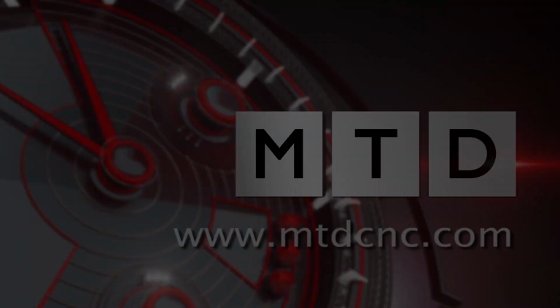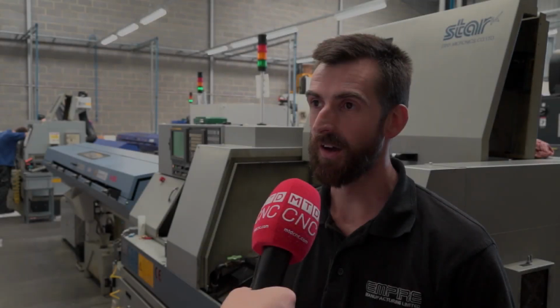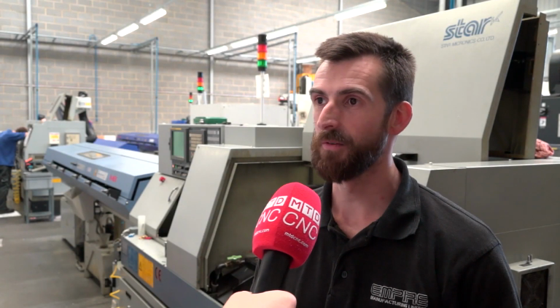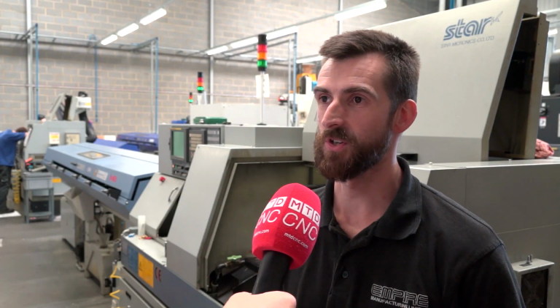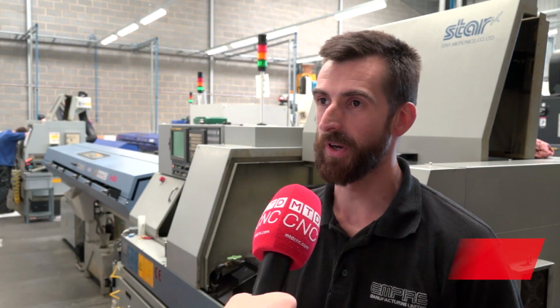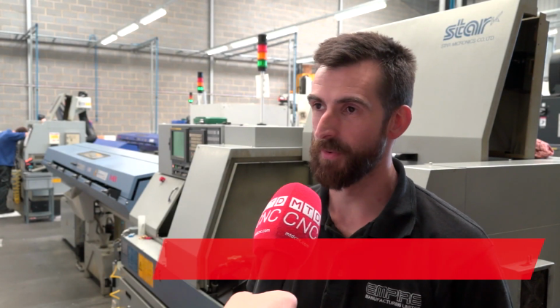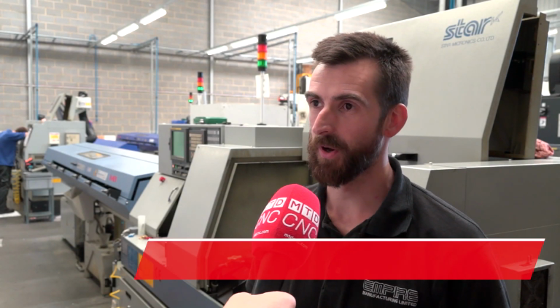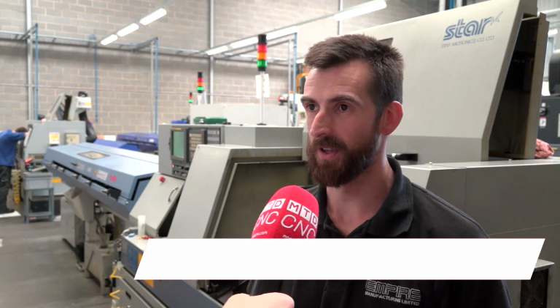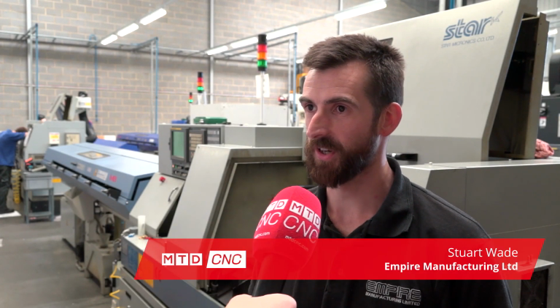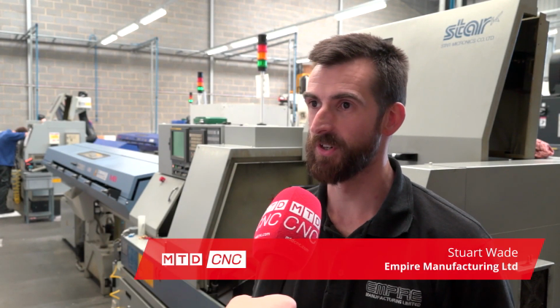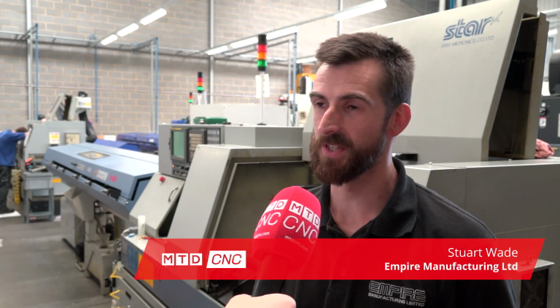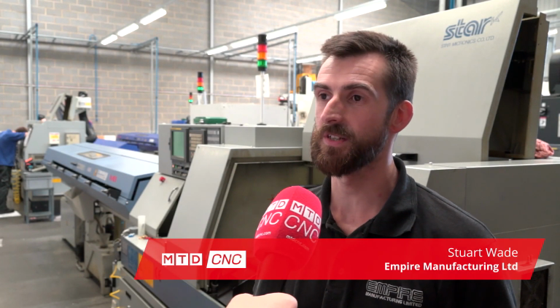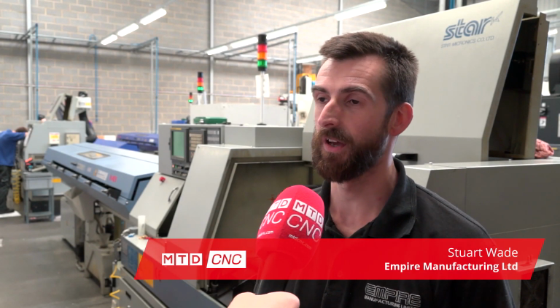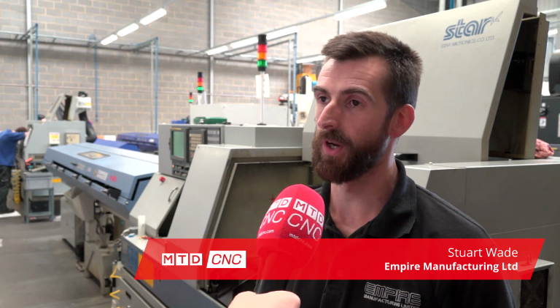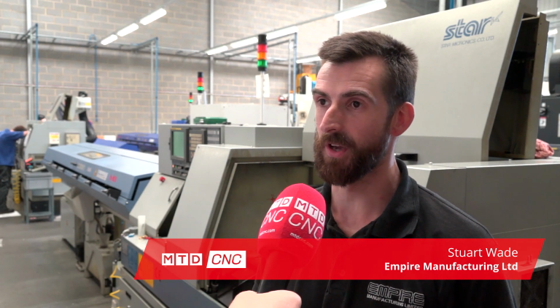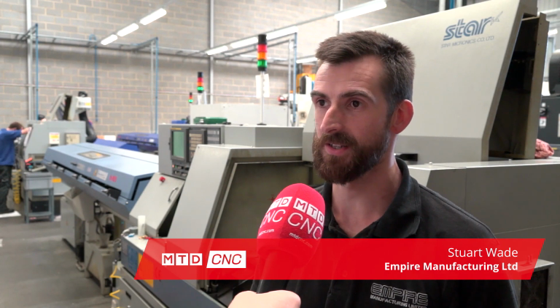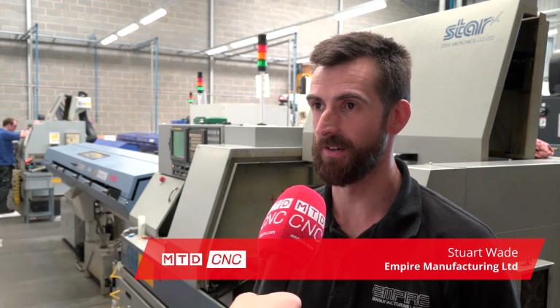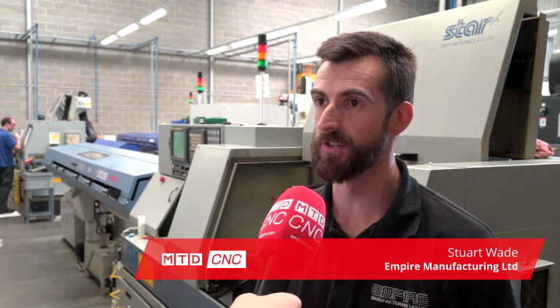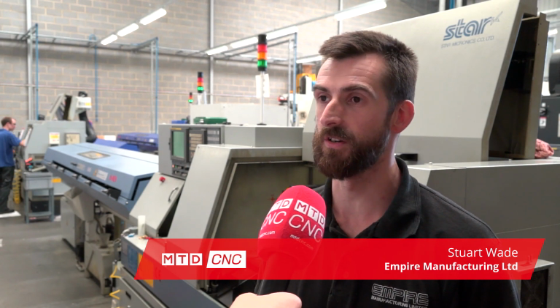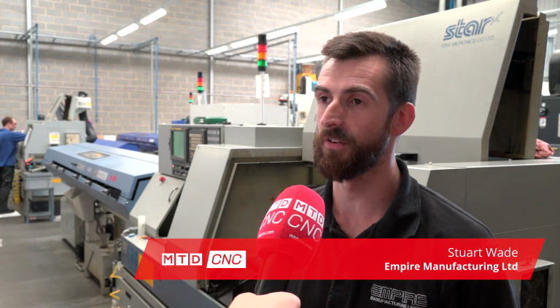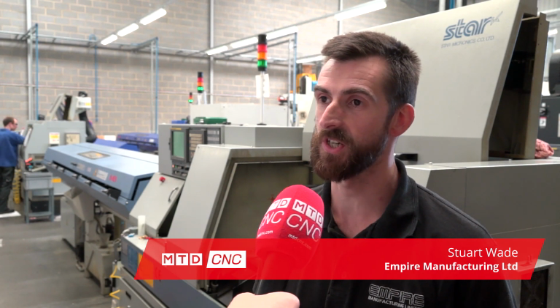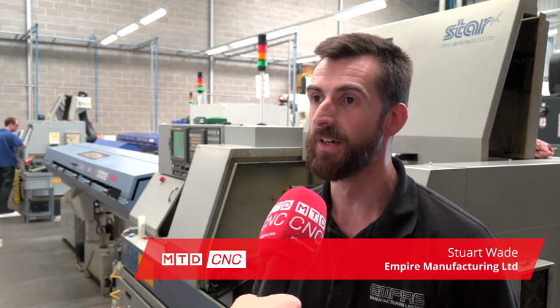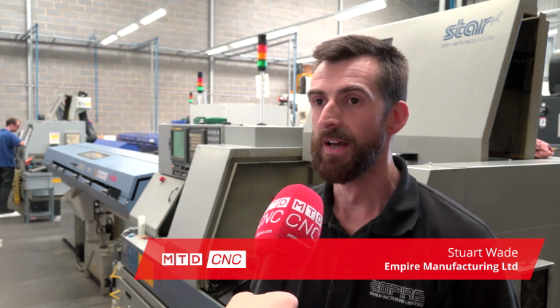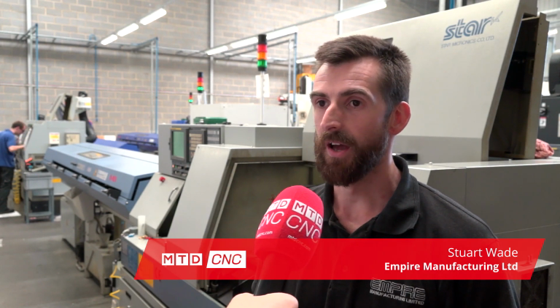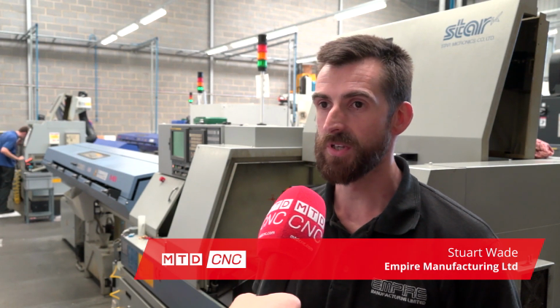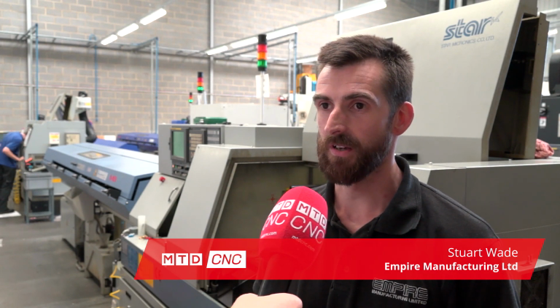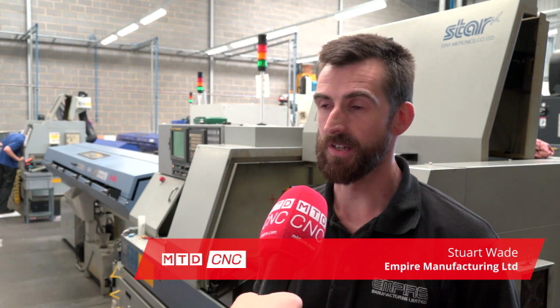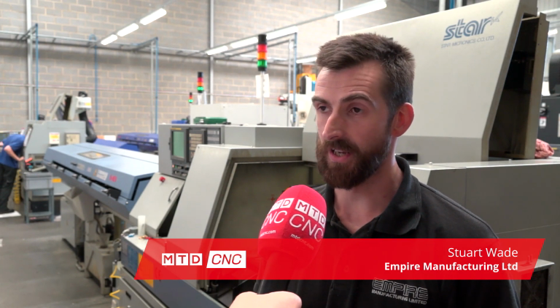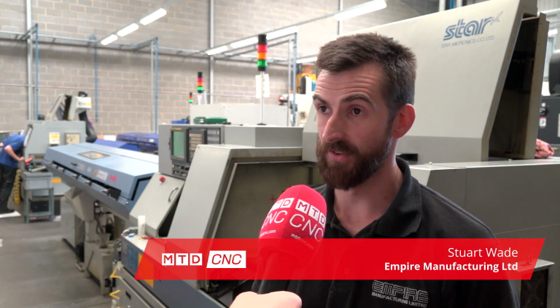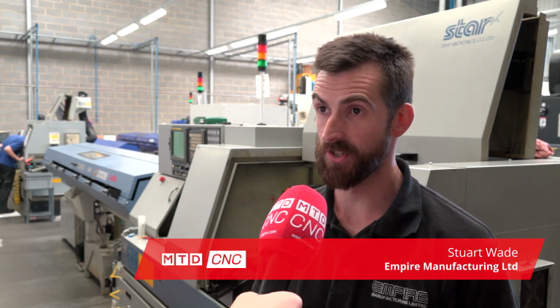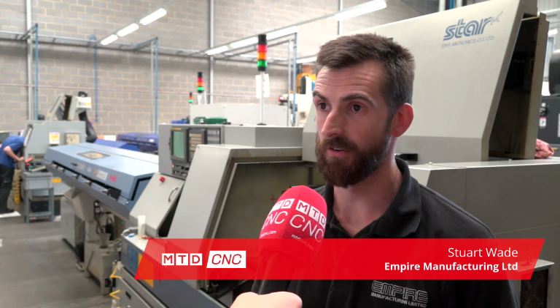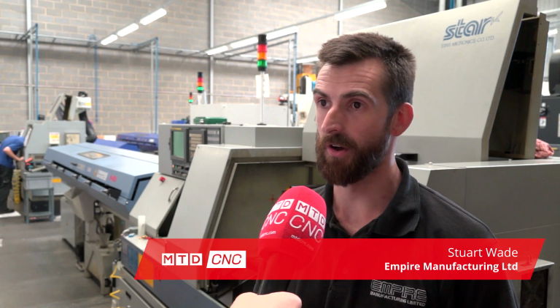Hi, I'm Stuart Wade from Empire Manufacturing Limited. We're located in Hodgson, Hertfordshire. We started nearly 11 years ago now.